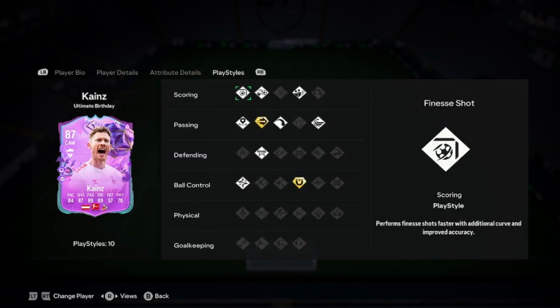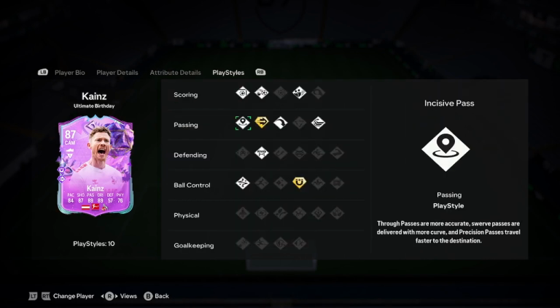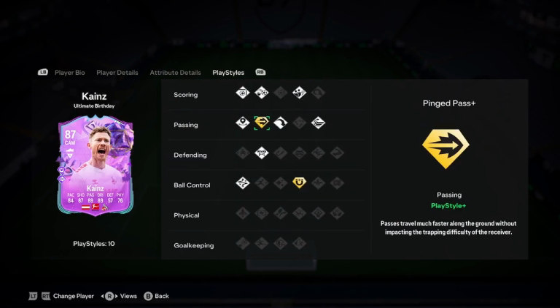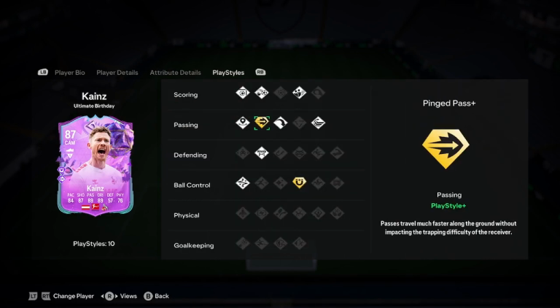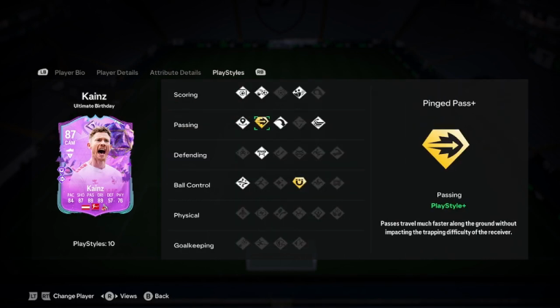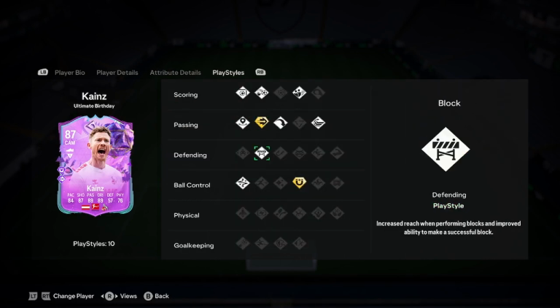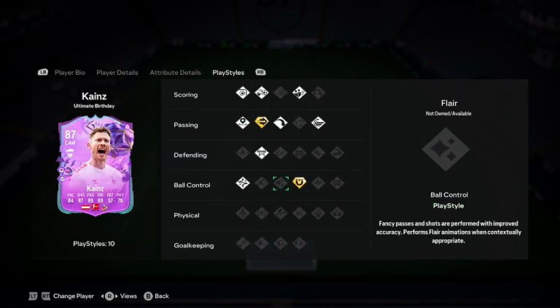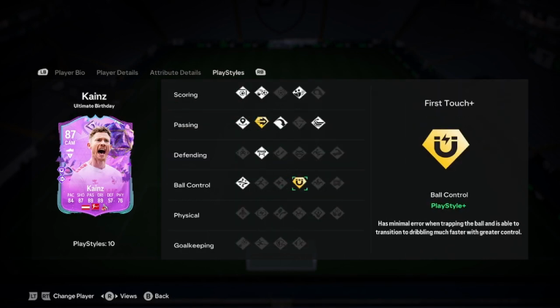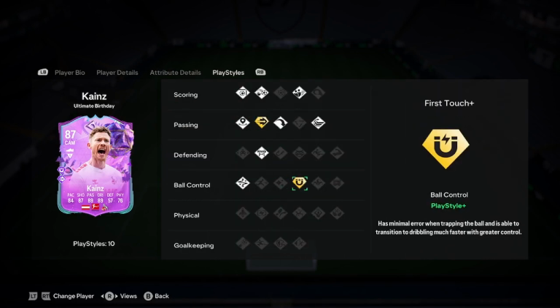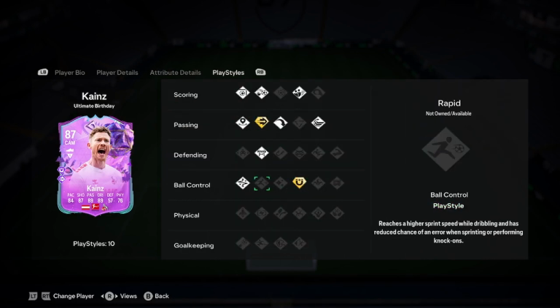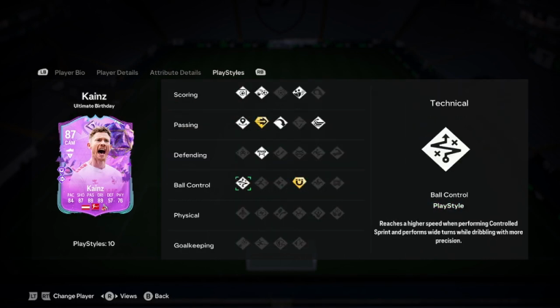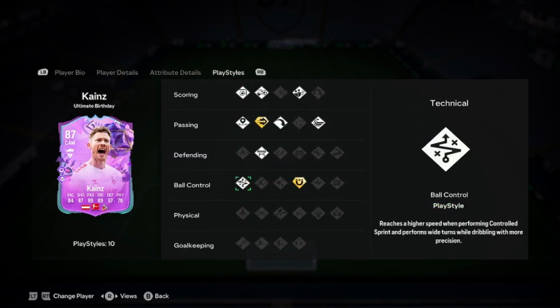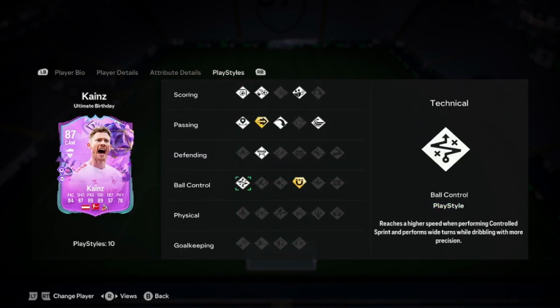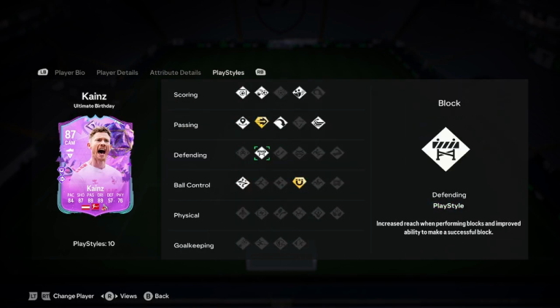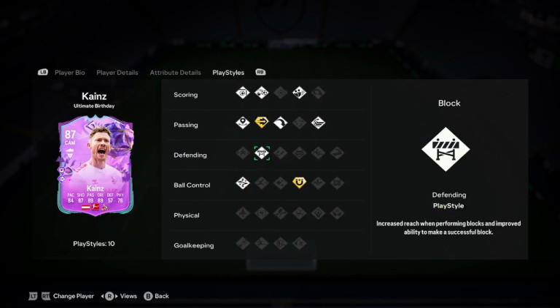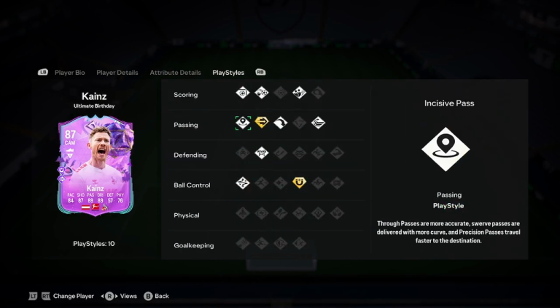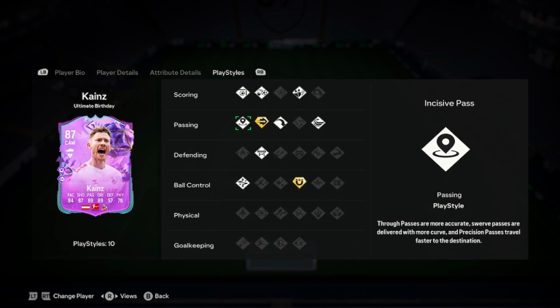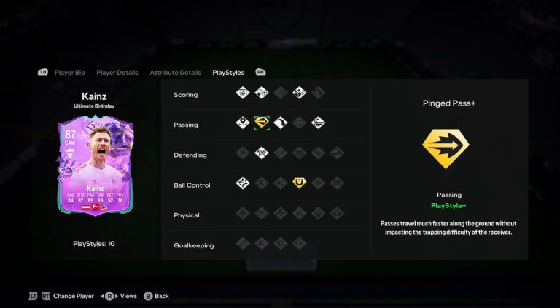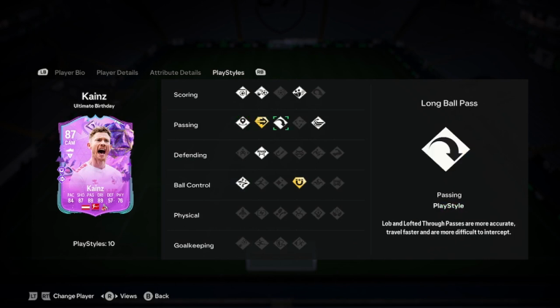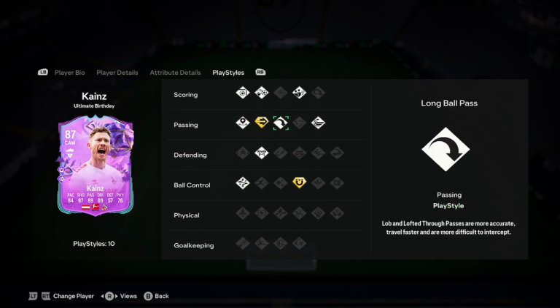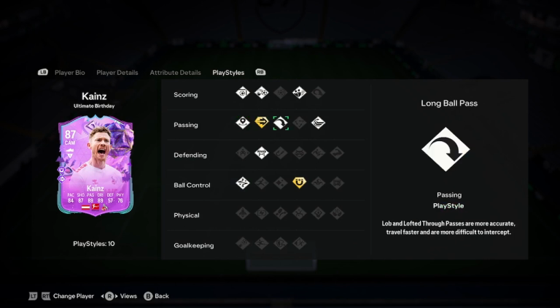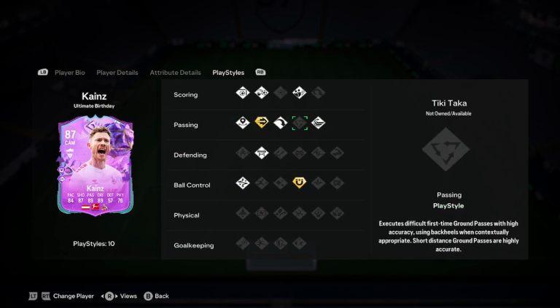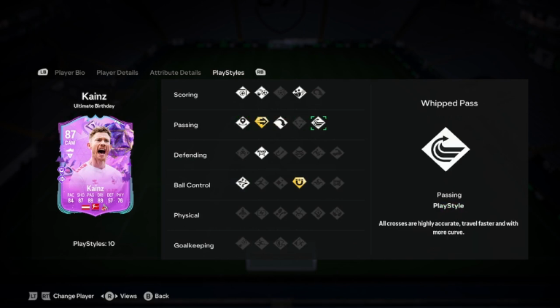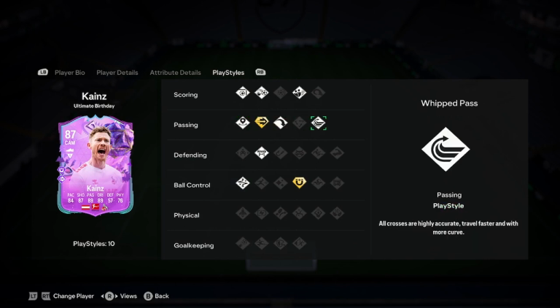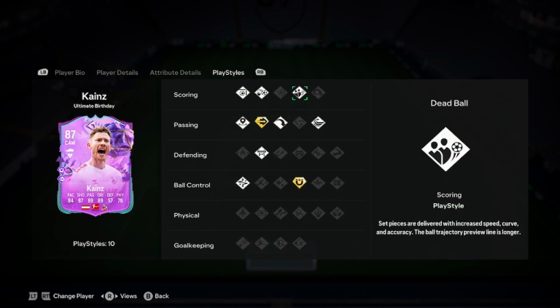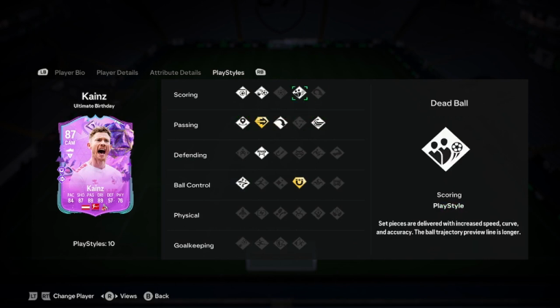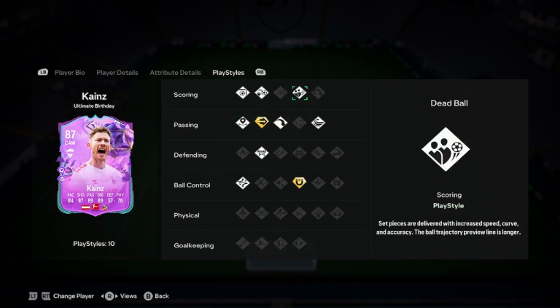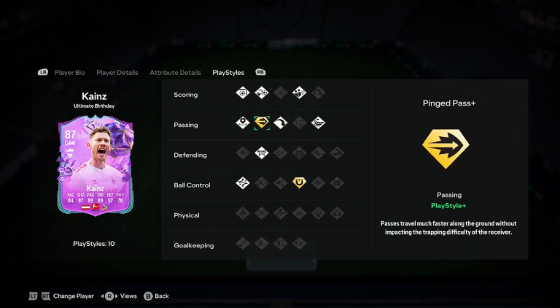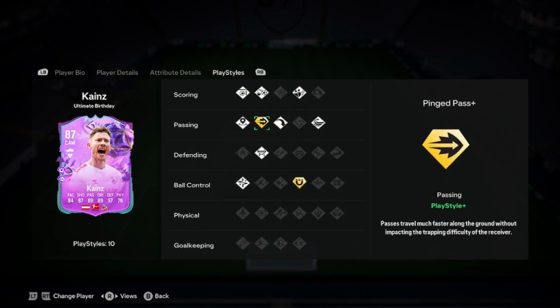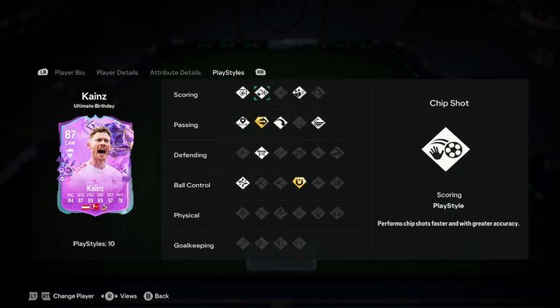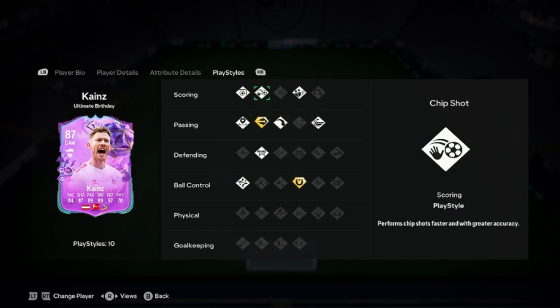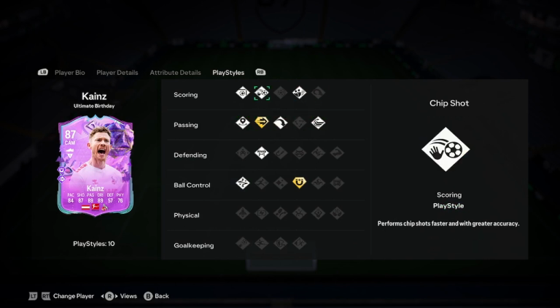Loads of play styles though — he's got Ping Pass Plus, First Touch Plus, Technical Block, Incisive Pass, Lofted Pass, Whip Pass, and Dead Ball.